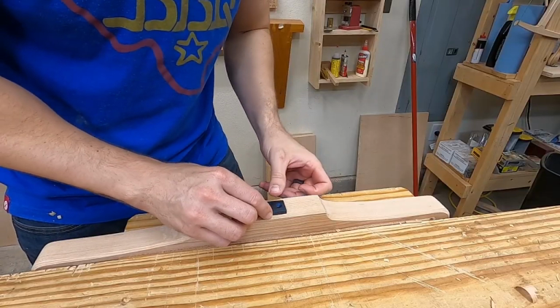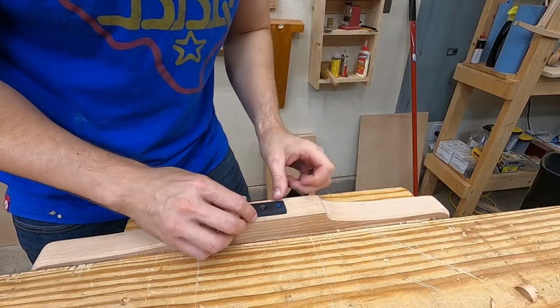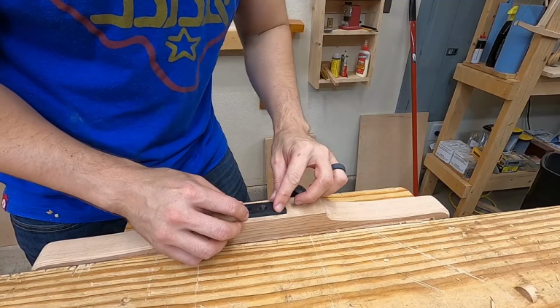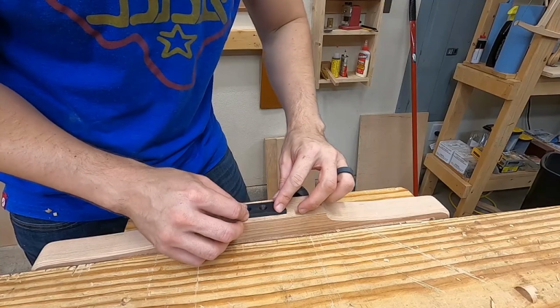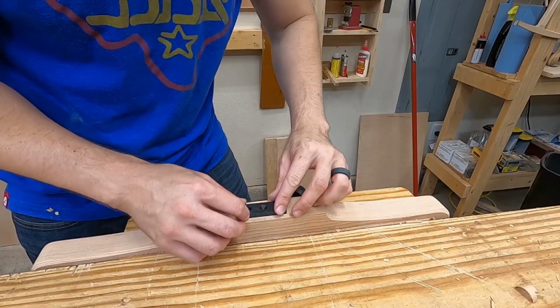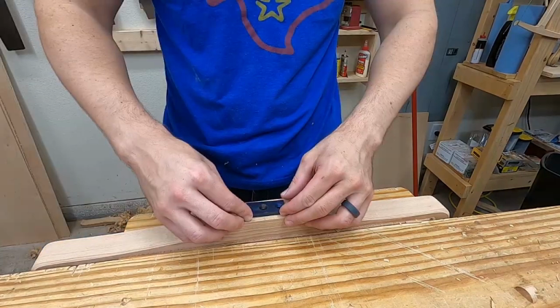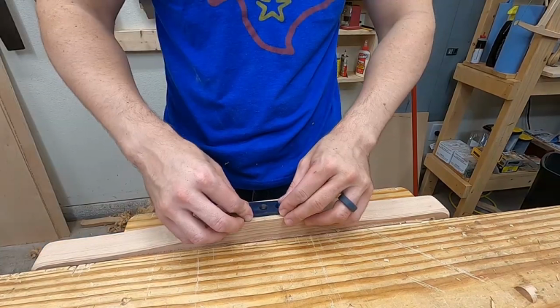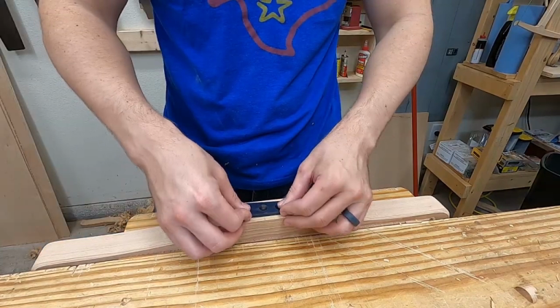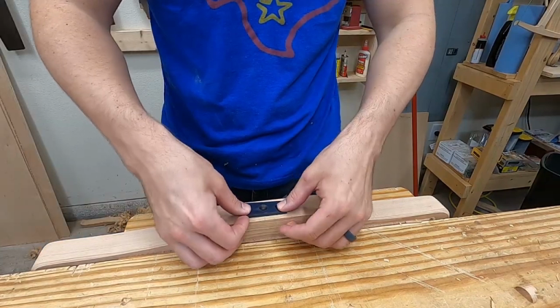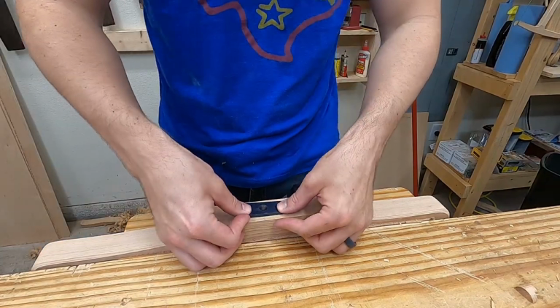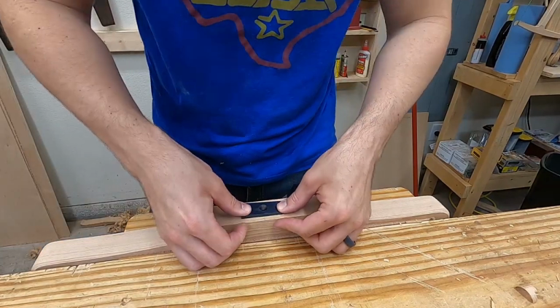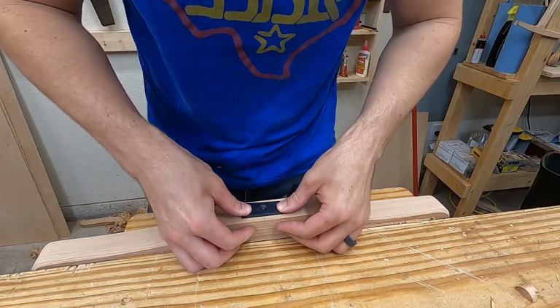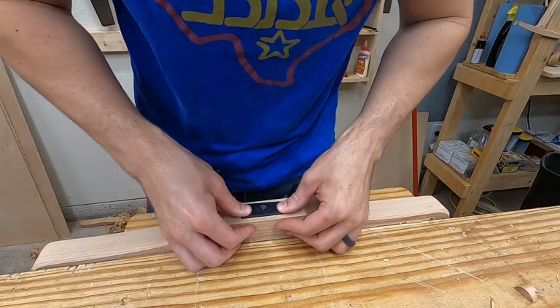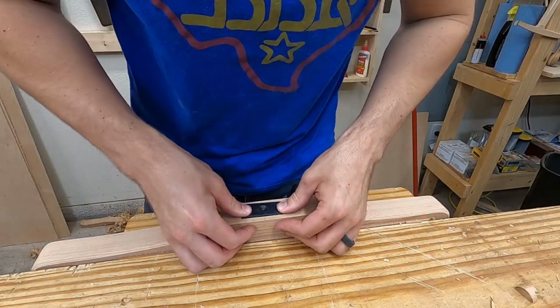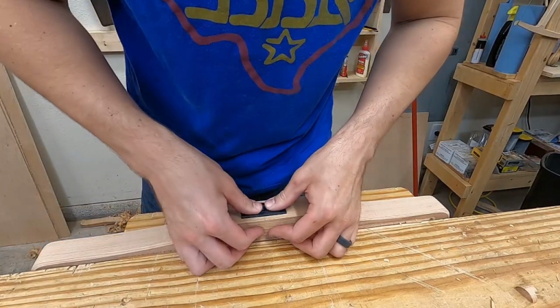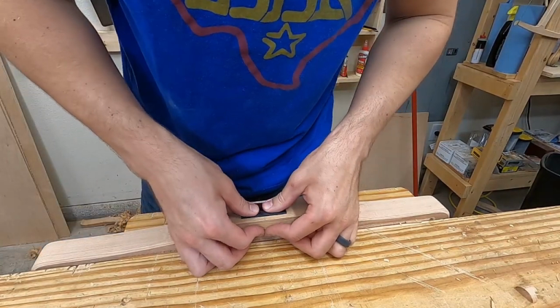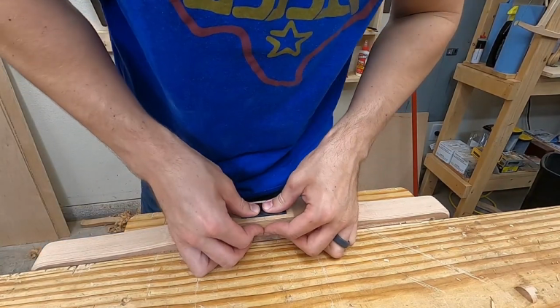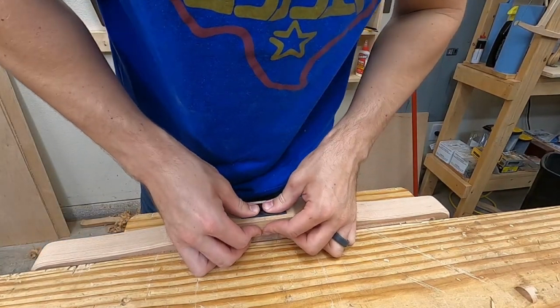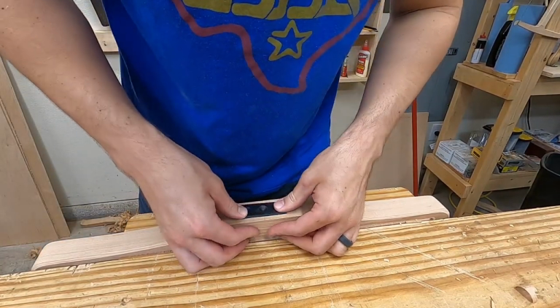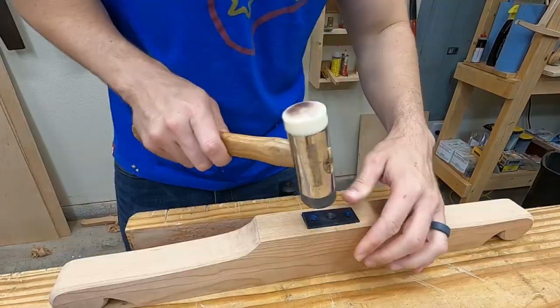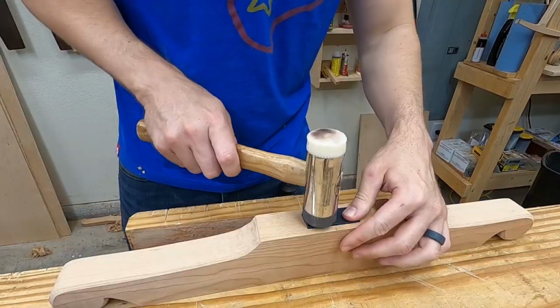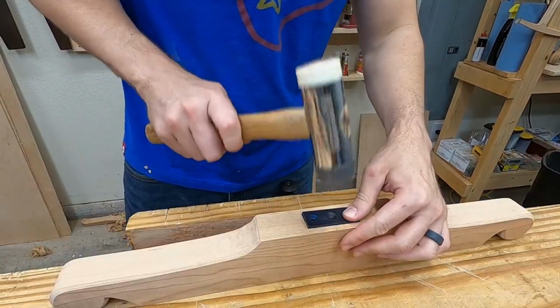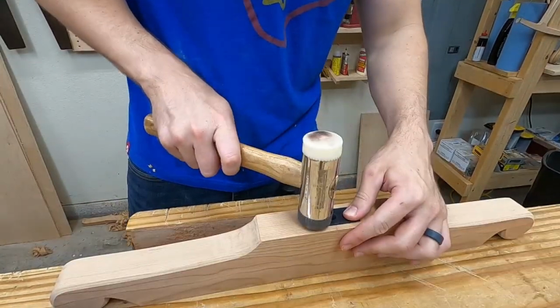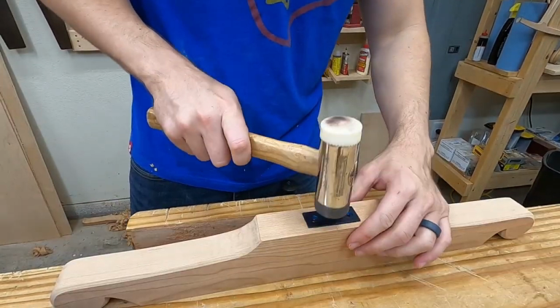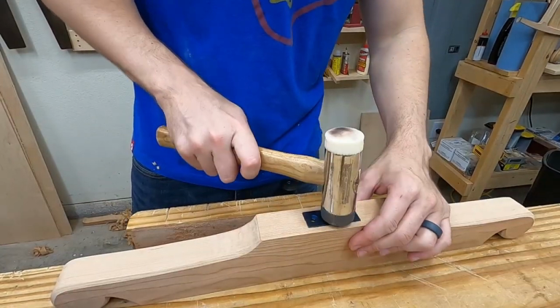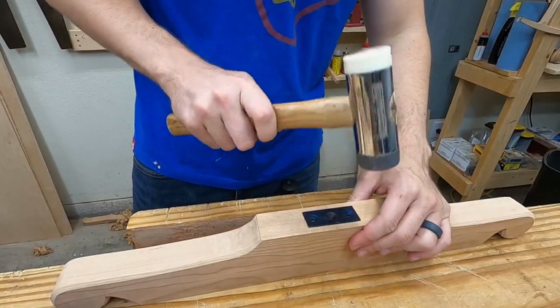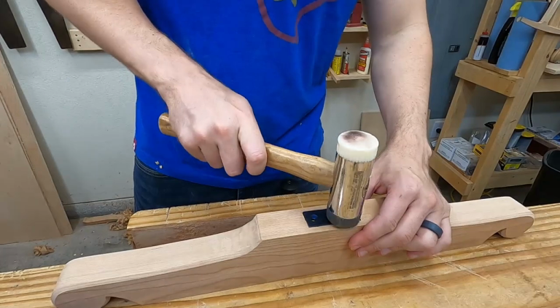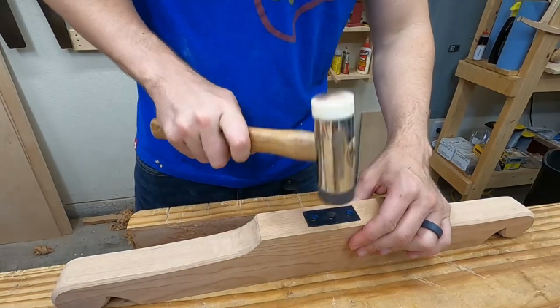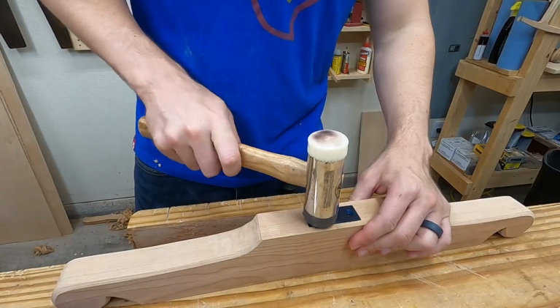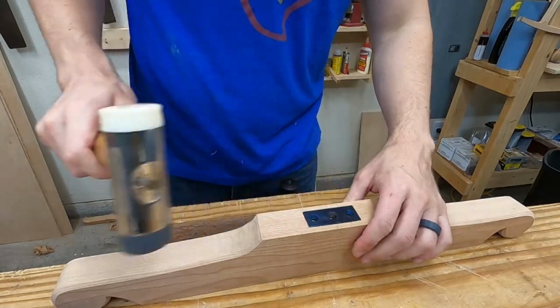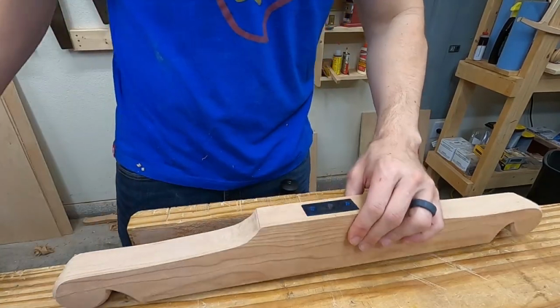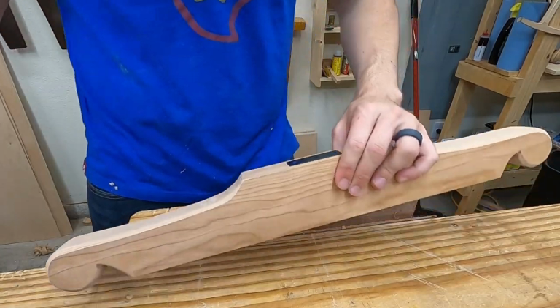Next it's on to the spoke shave to start evening things out. Bevel up, bevel down. Next I chop out and install a bearing plate. I hit that with a hammer just so it knows who's boss.